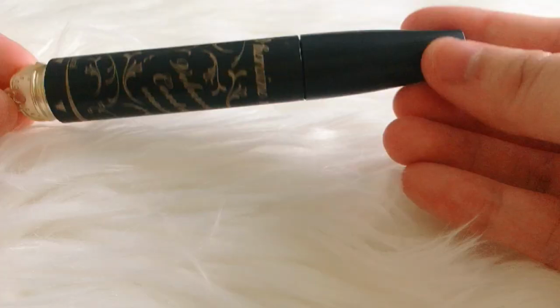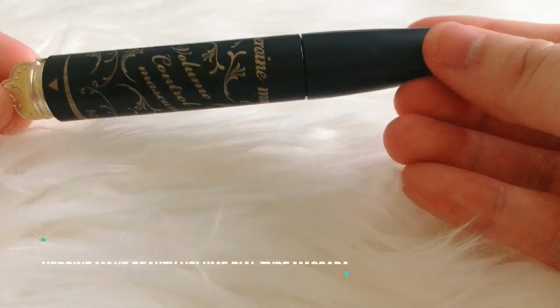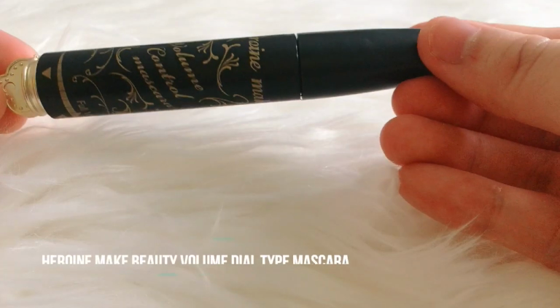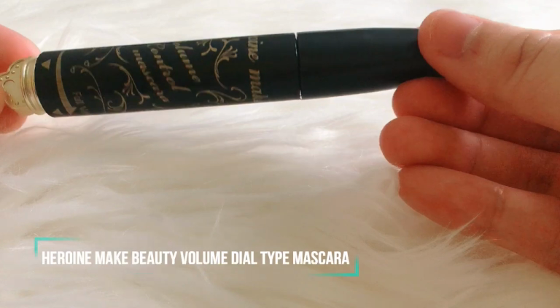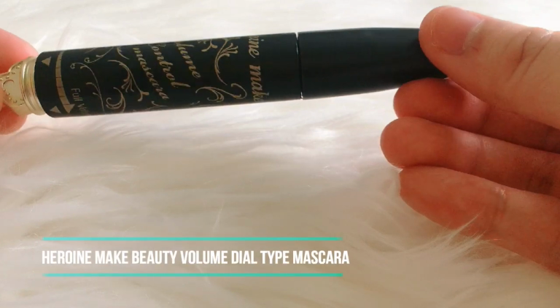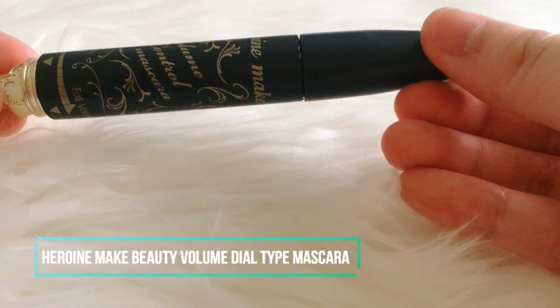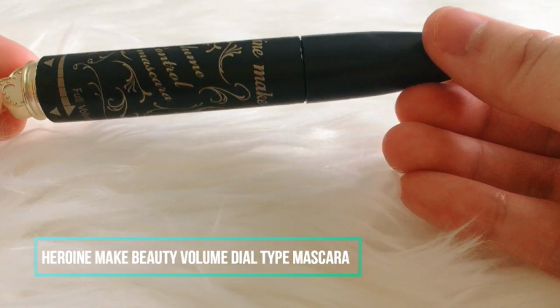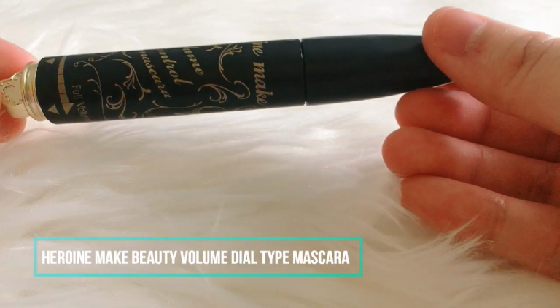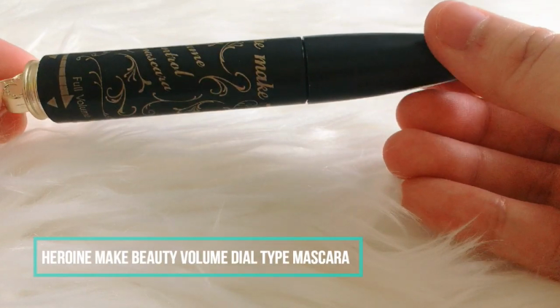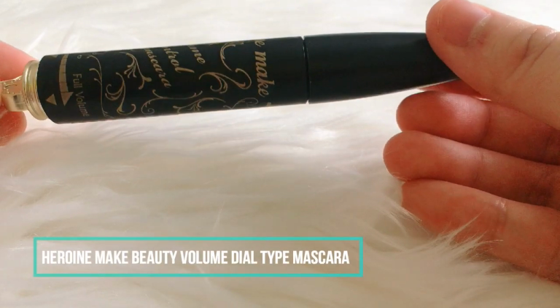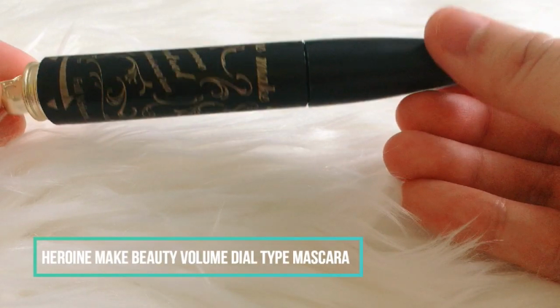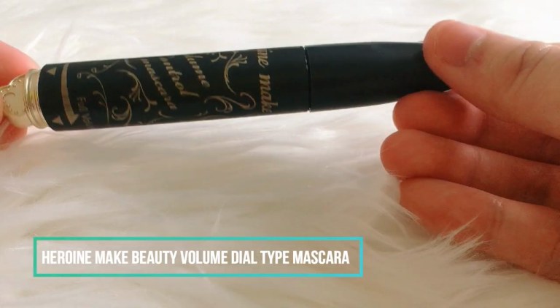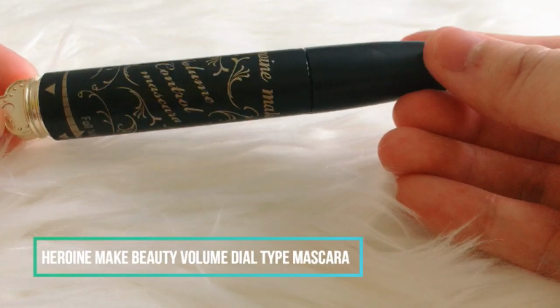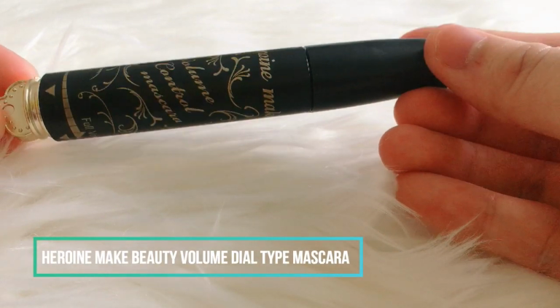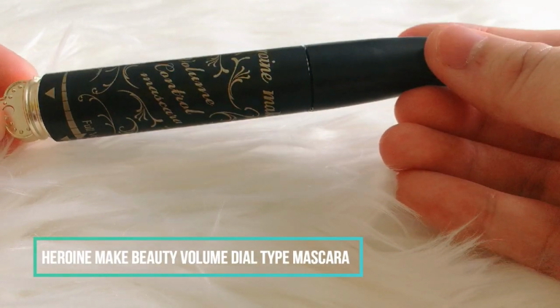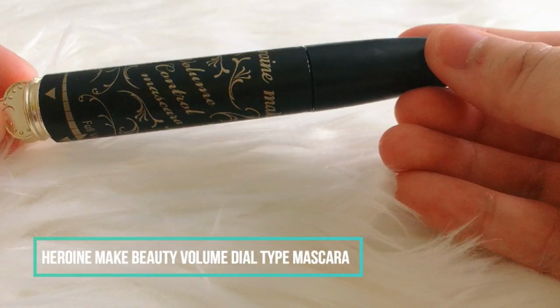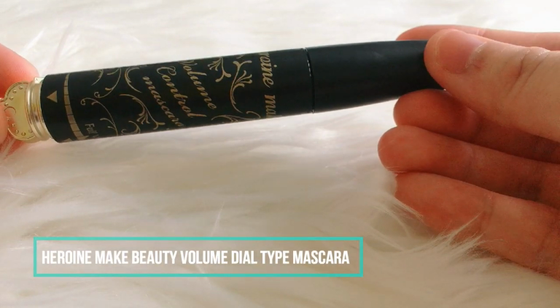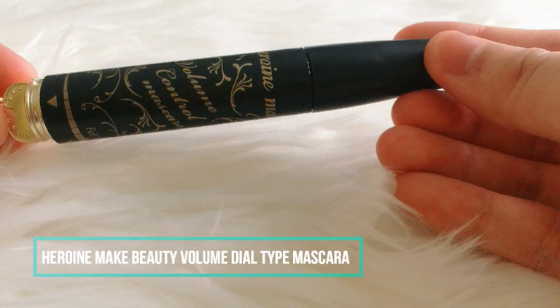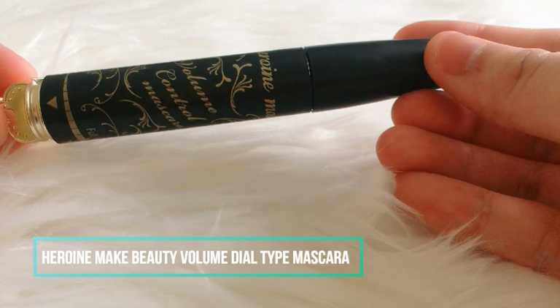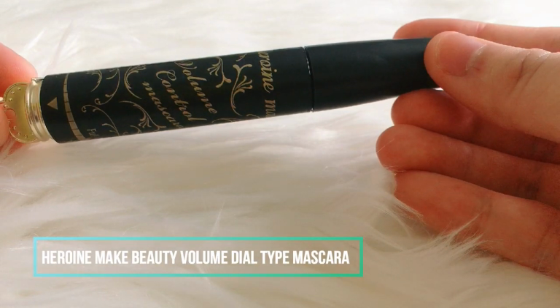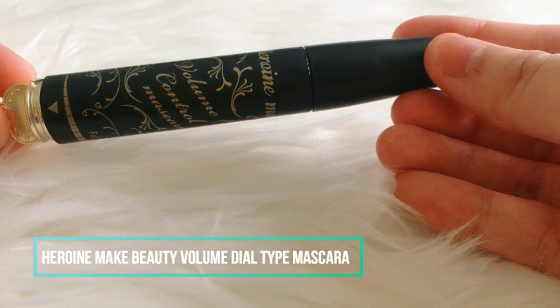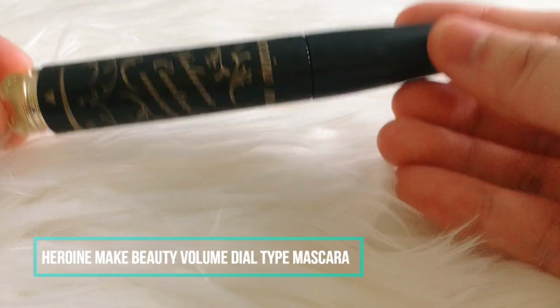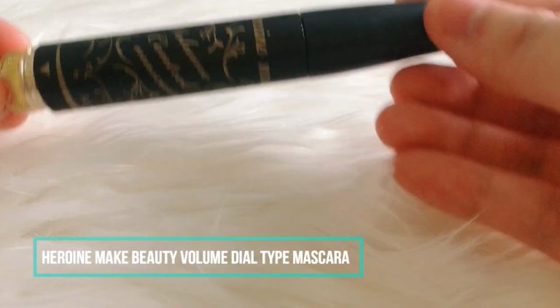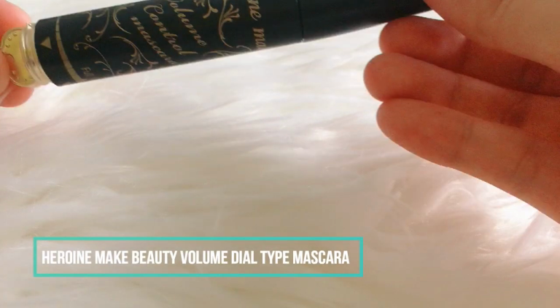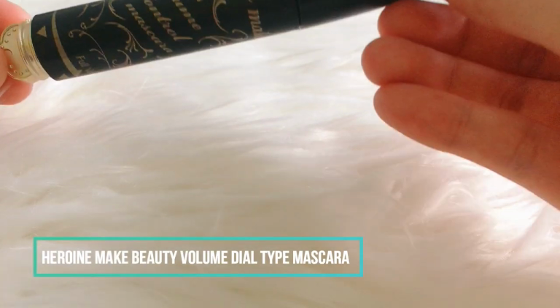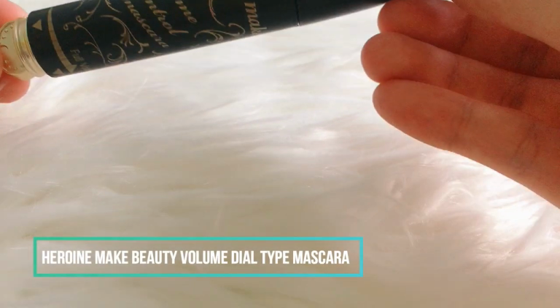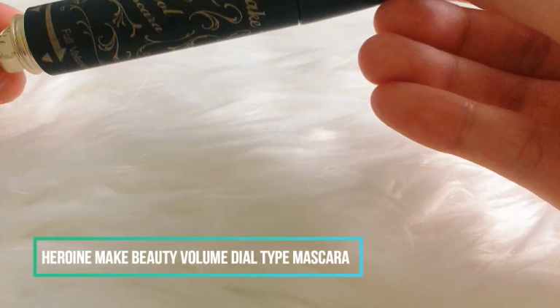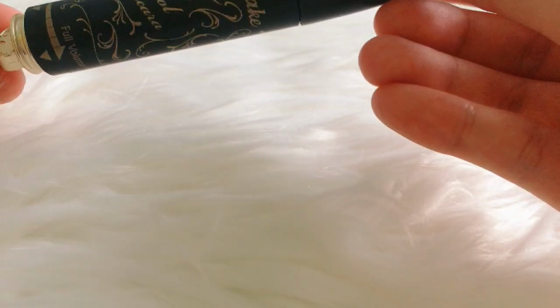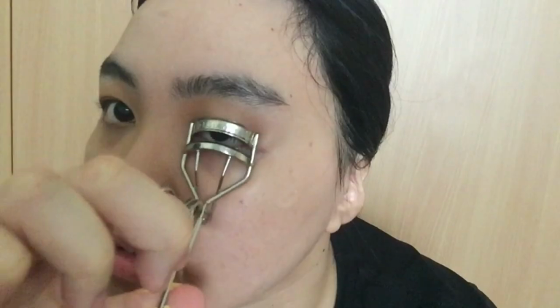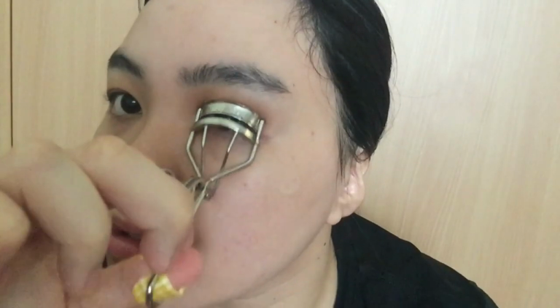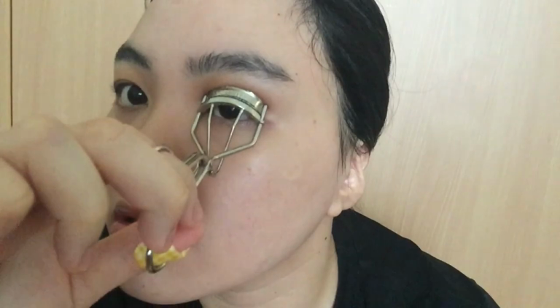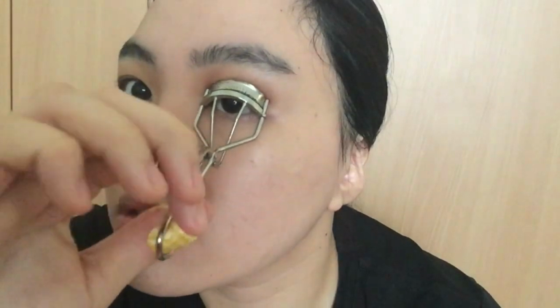For mascara I will be using the Heroine Make Volume Dial Mascara in shade black.